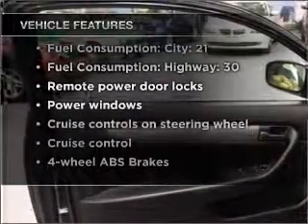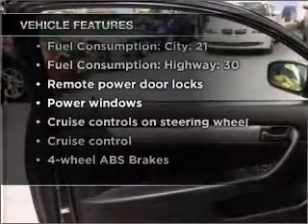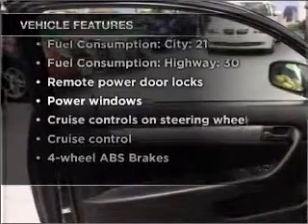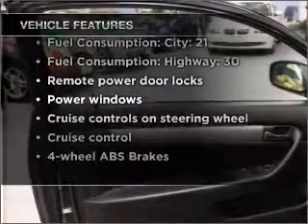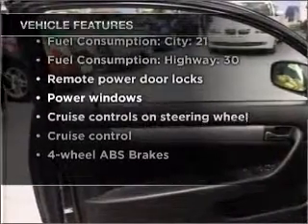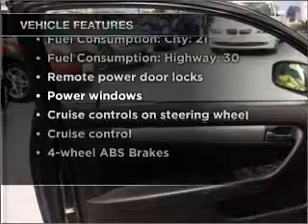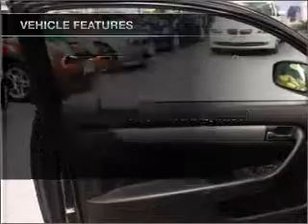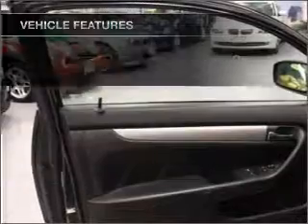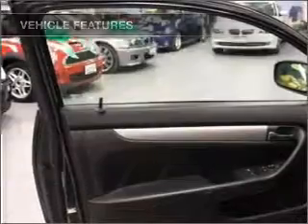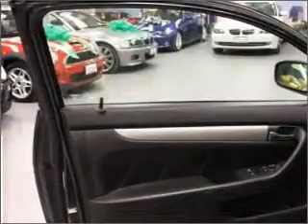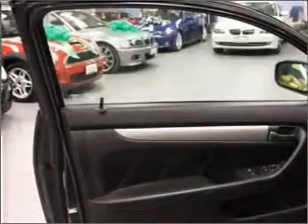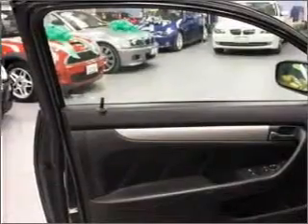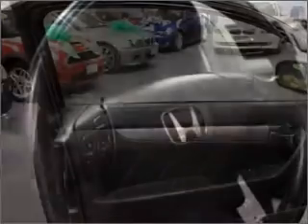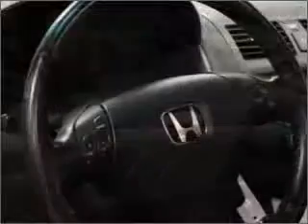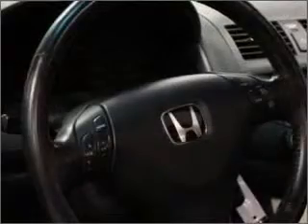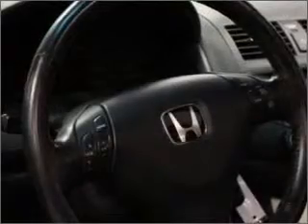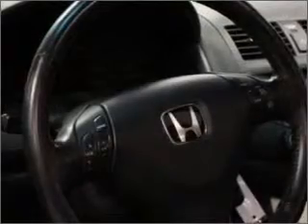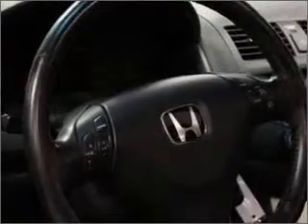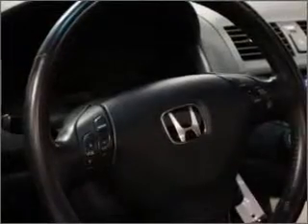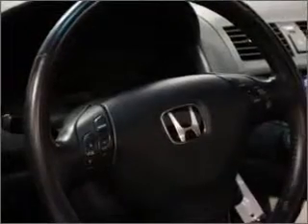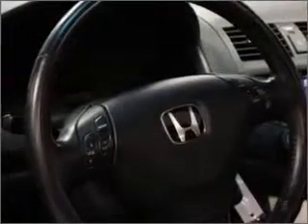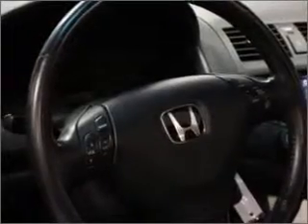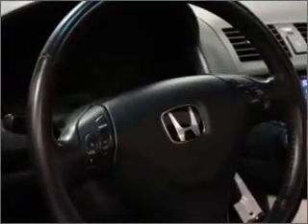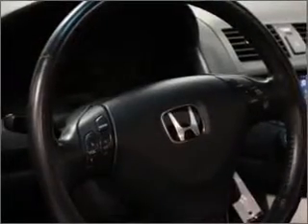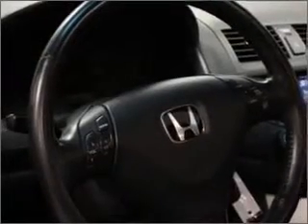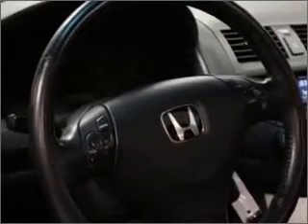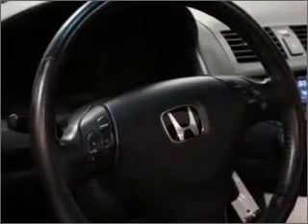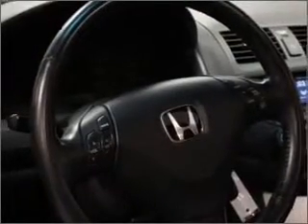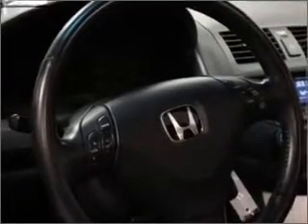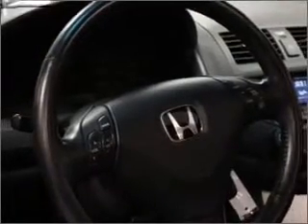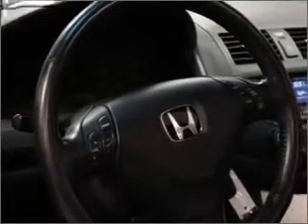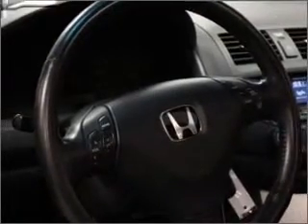Air conditioning, power door locks, power windows, power steering, cruise control, and power mirrors.